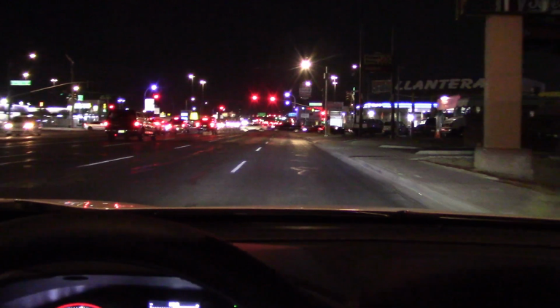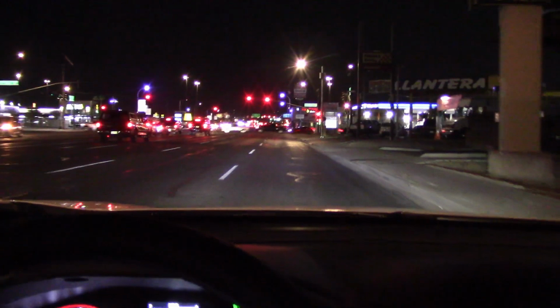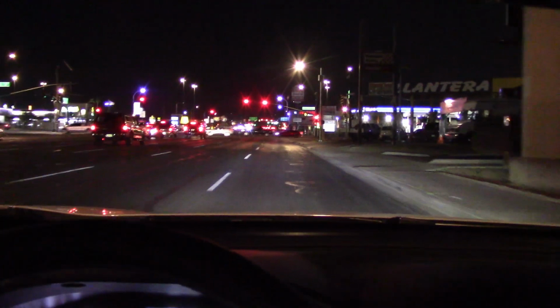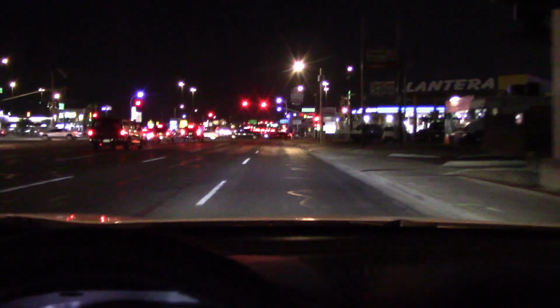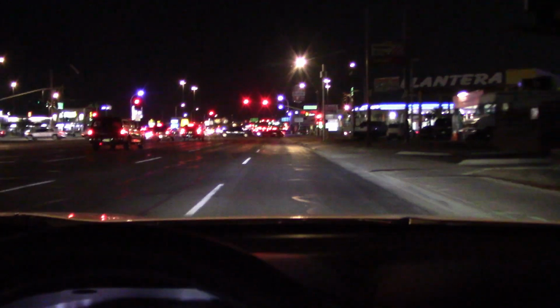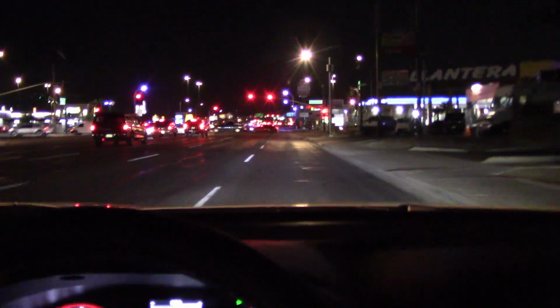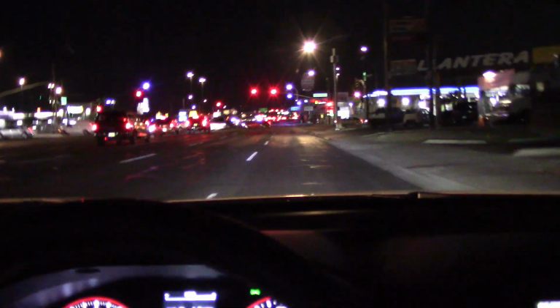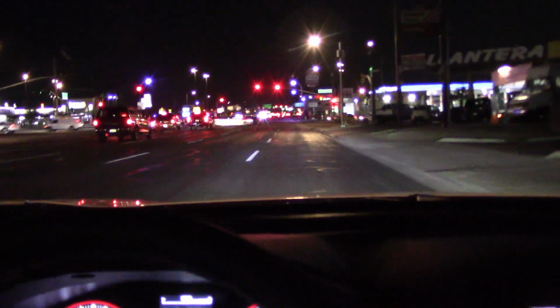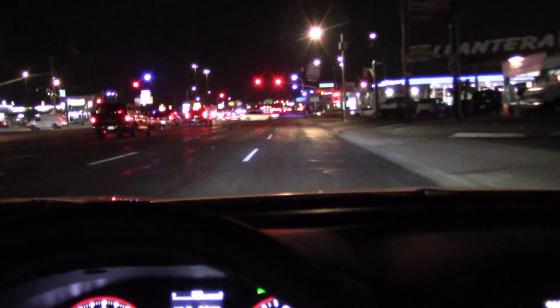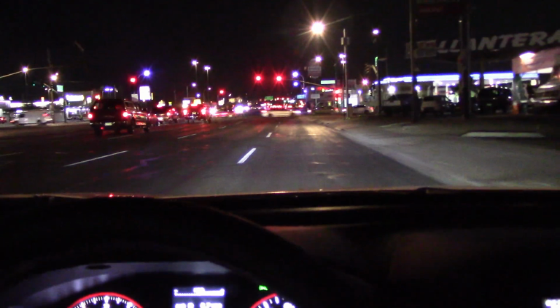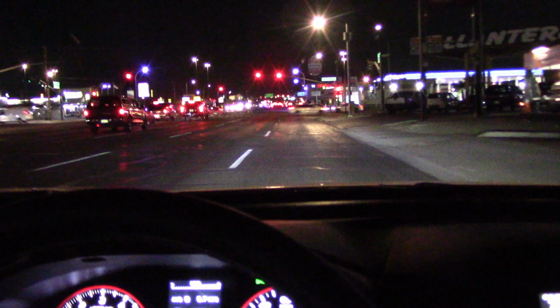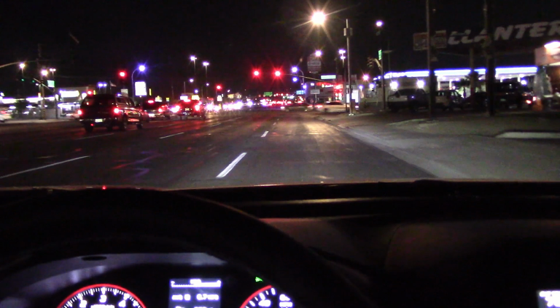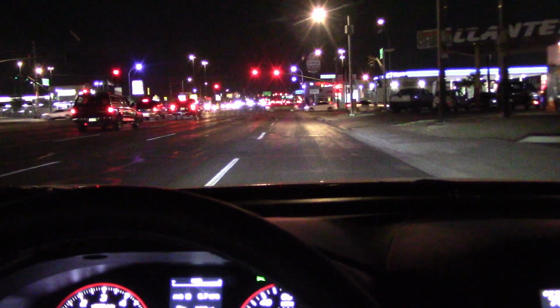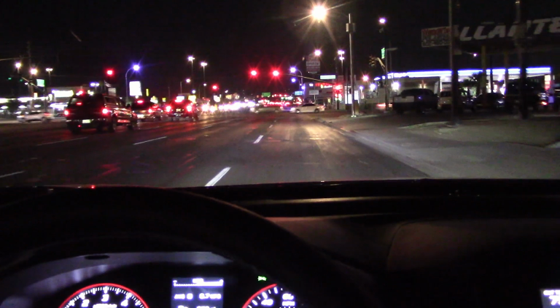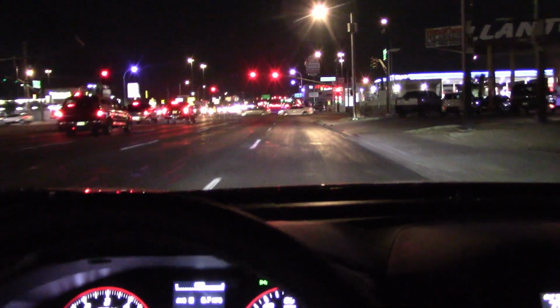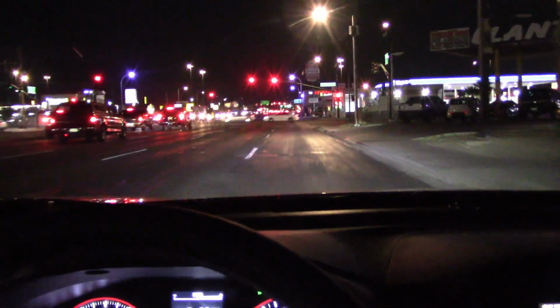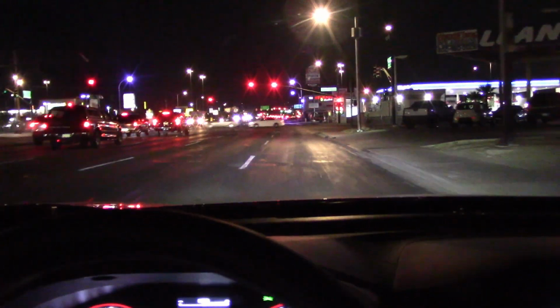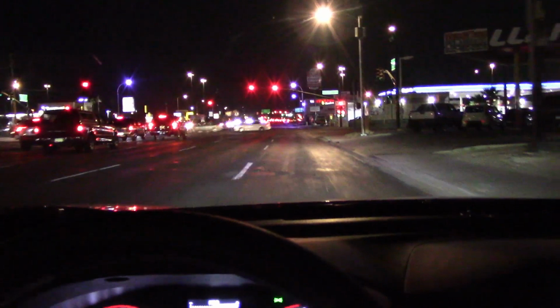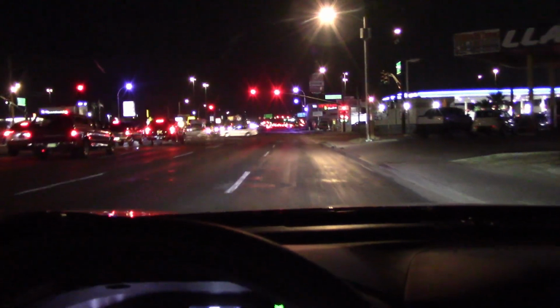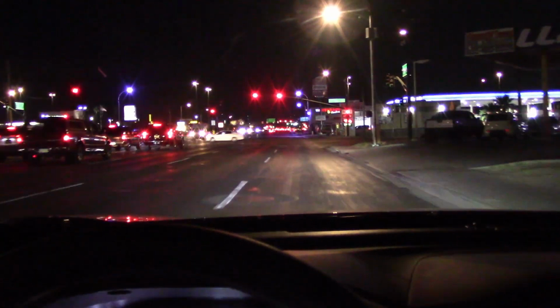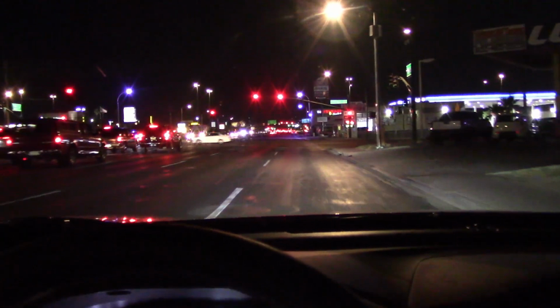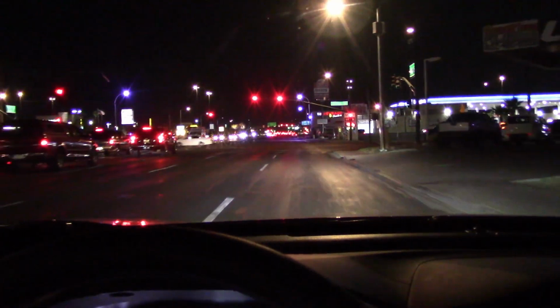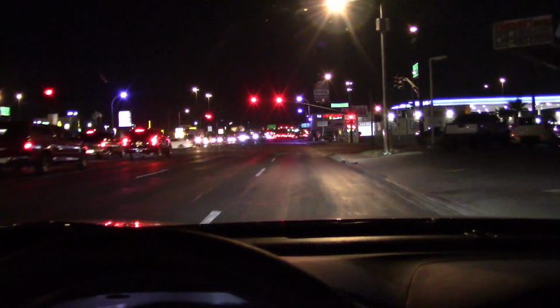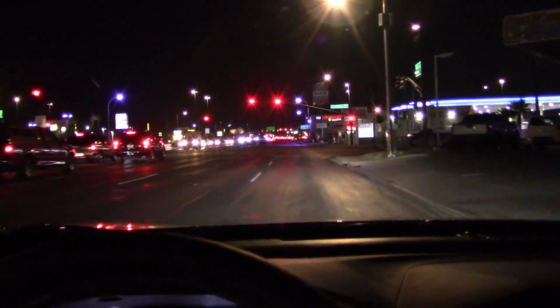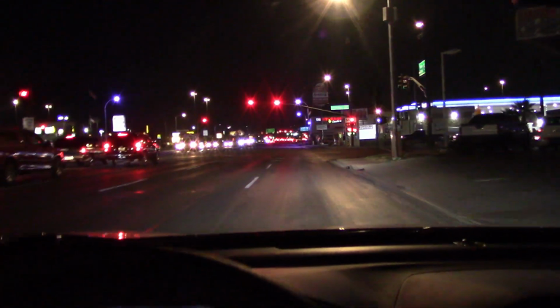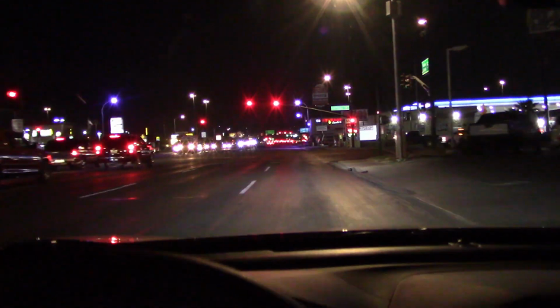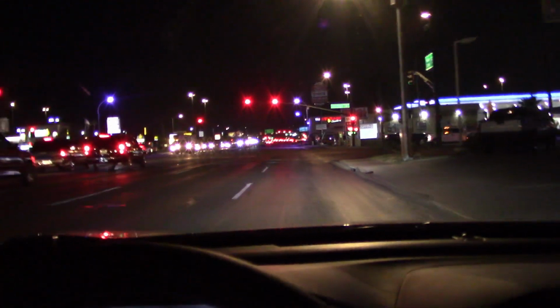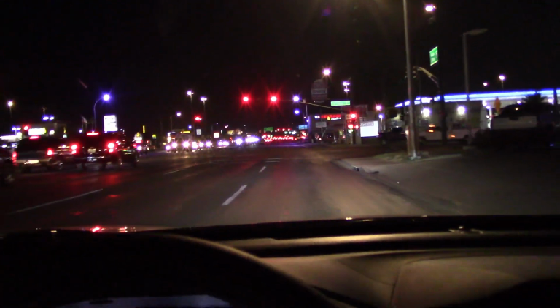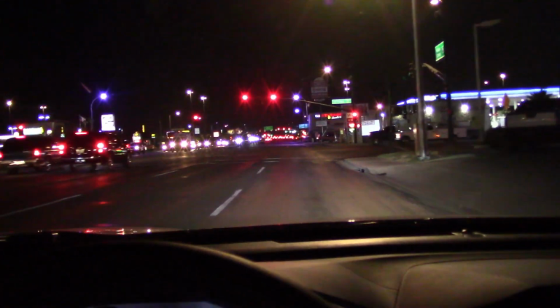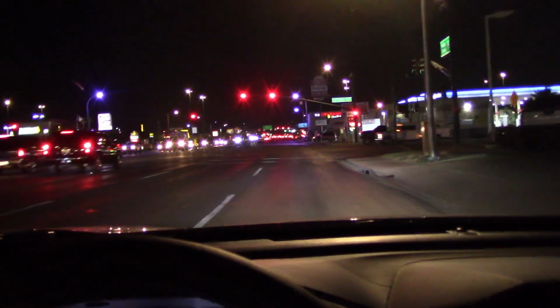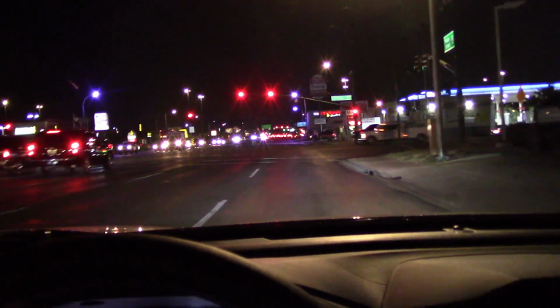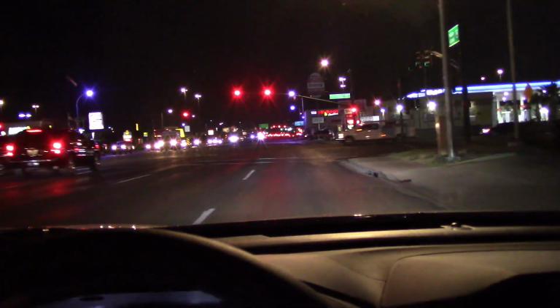These headlights still look brighter on the street than they did on that wall — maybe I was parked in a dip.